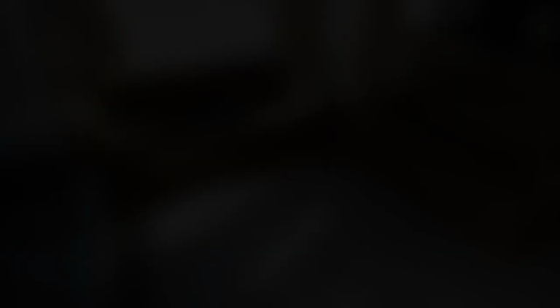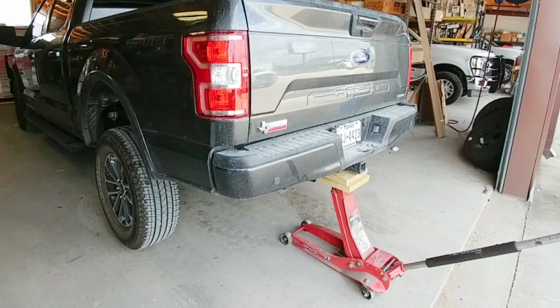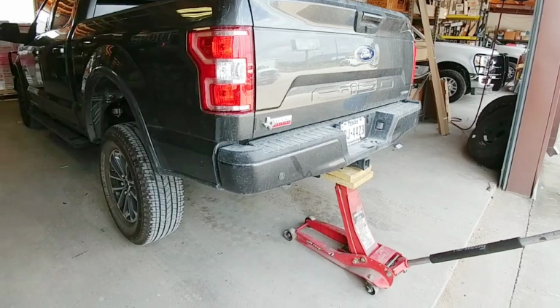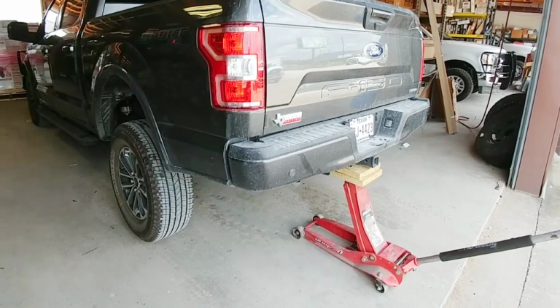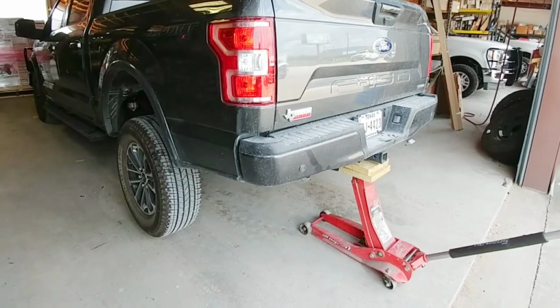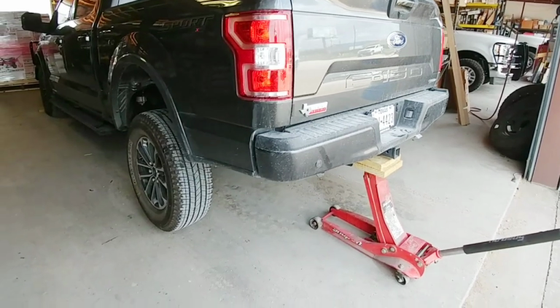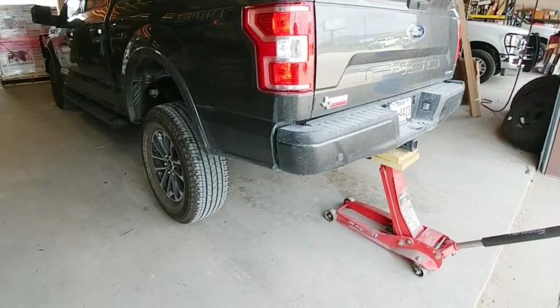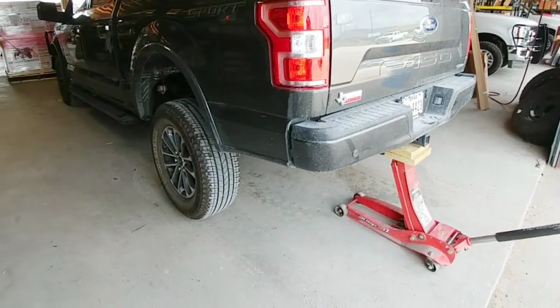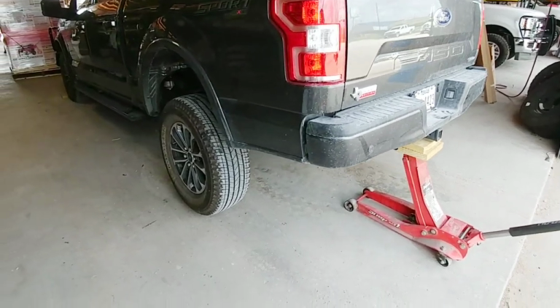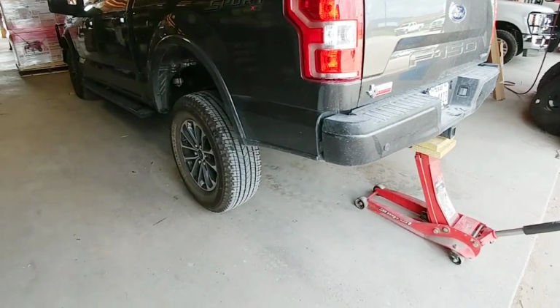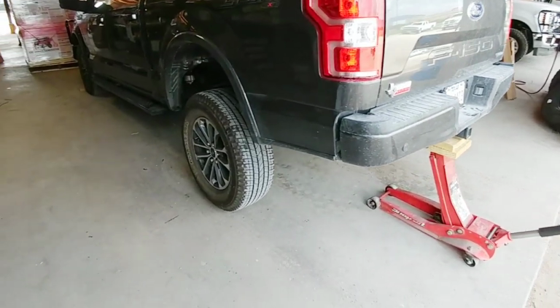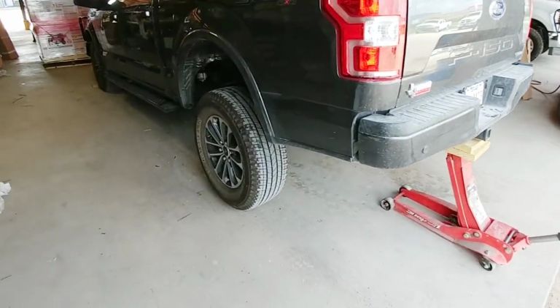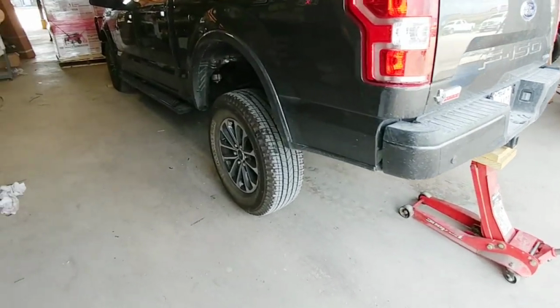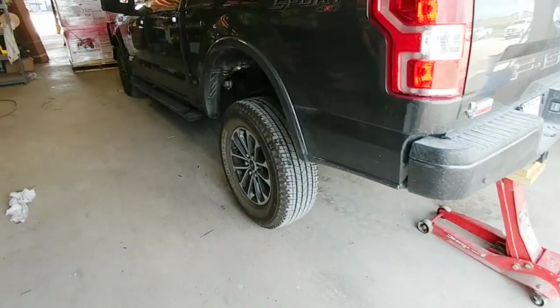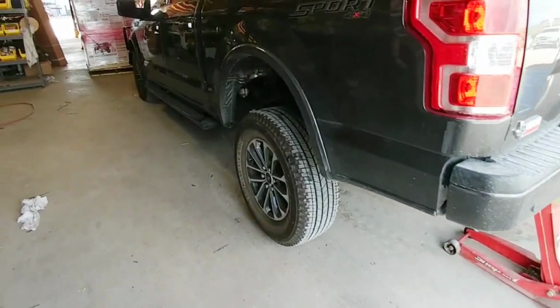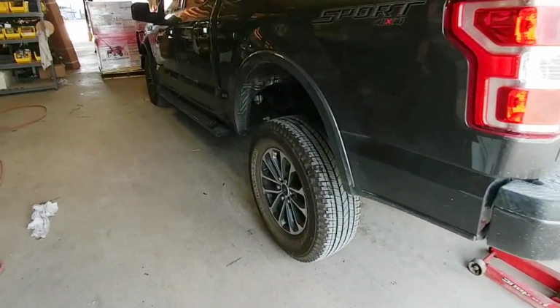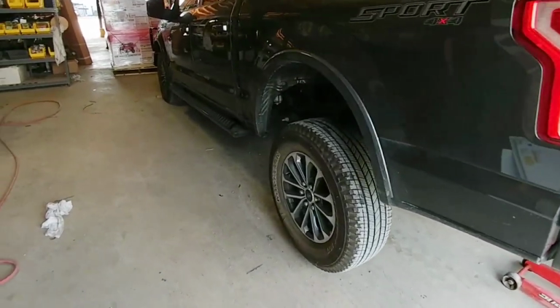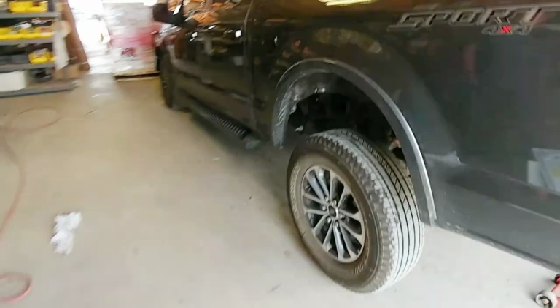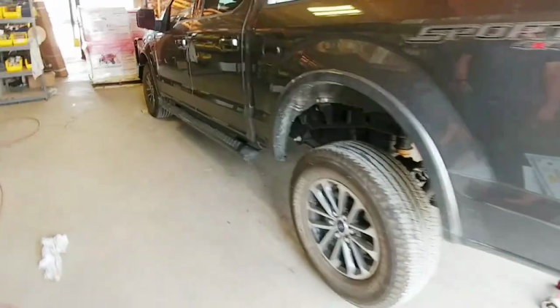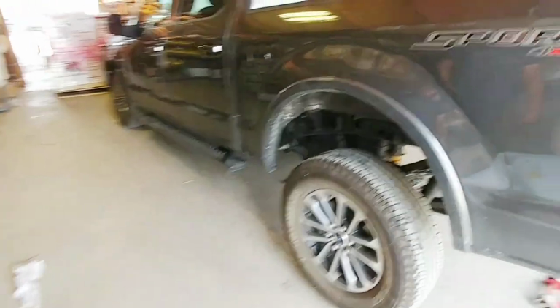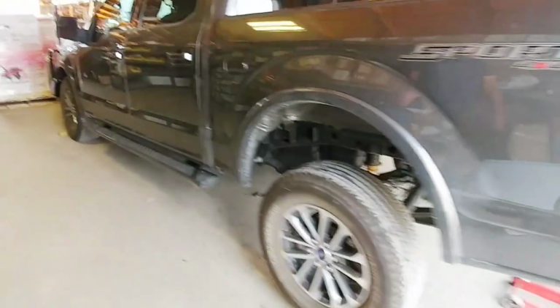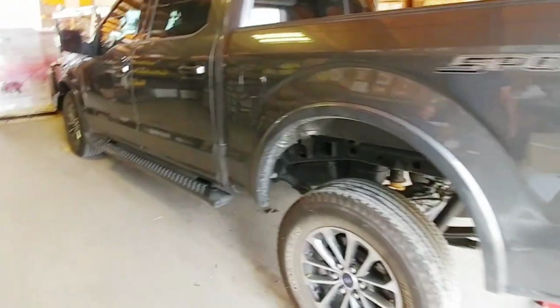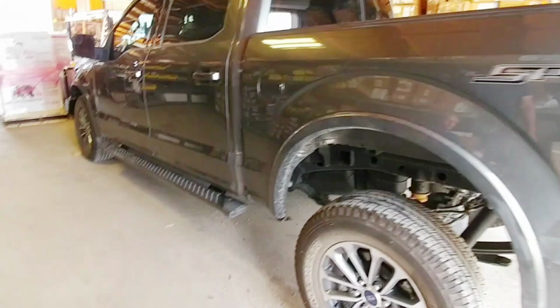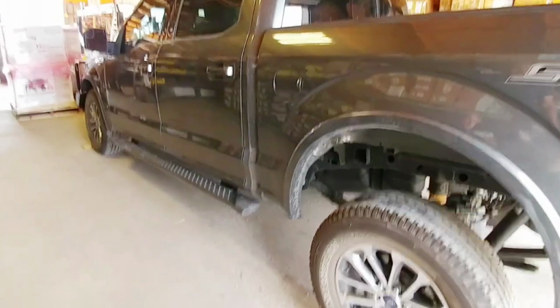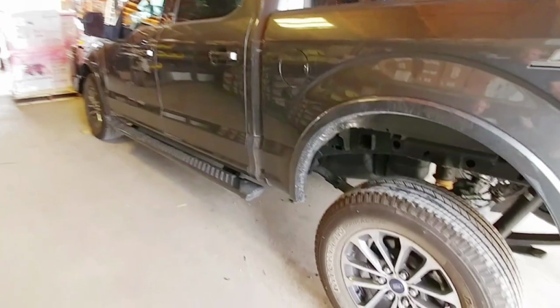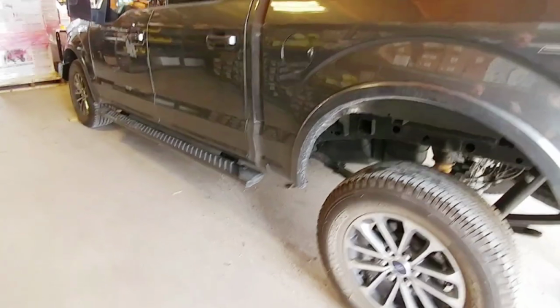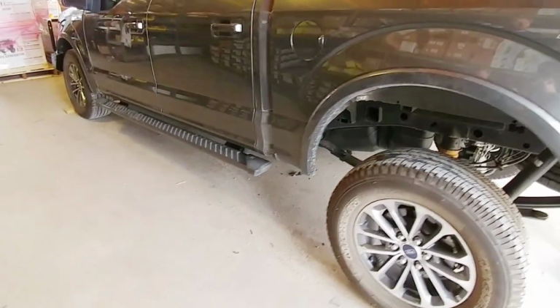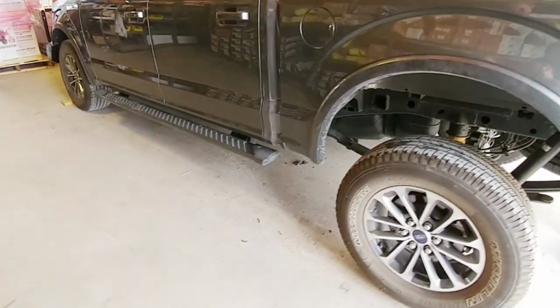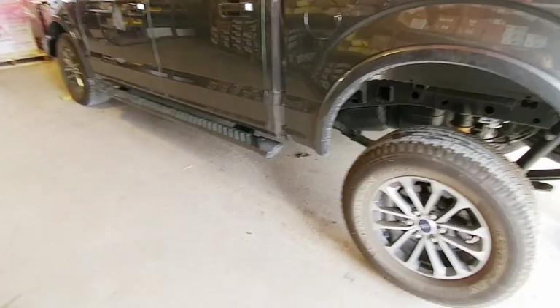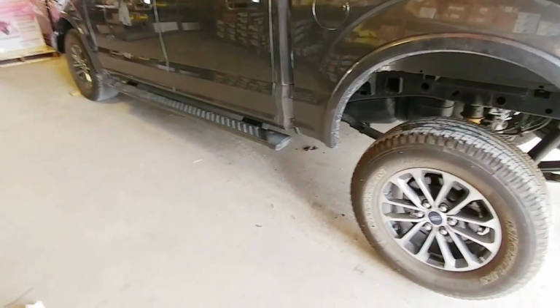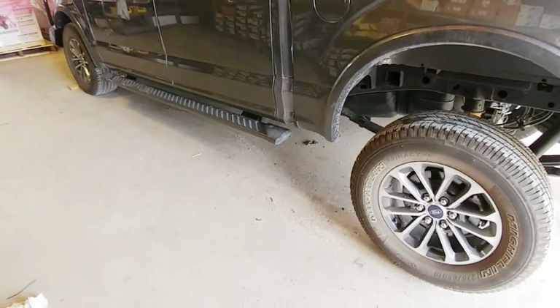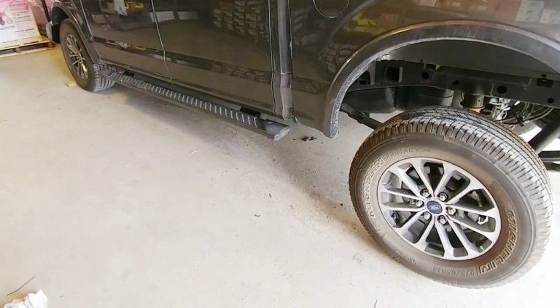We have the back of the truck lifted off the ground. Today we're going to install a Roadmaster spring suspension kit.